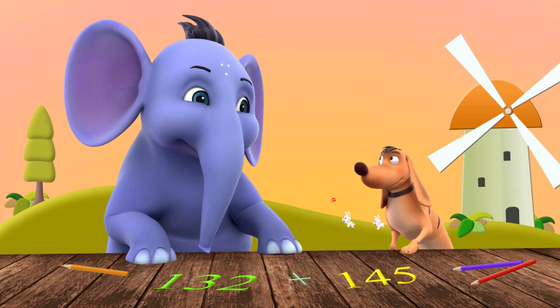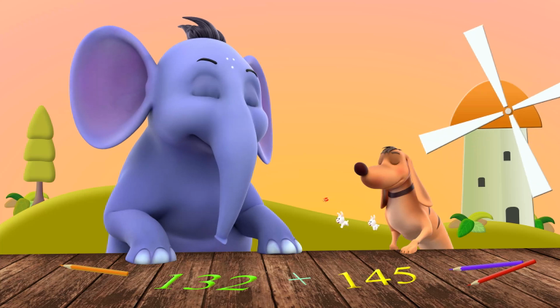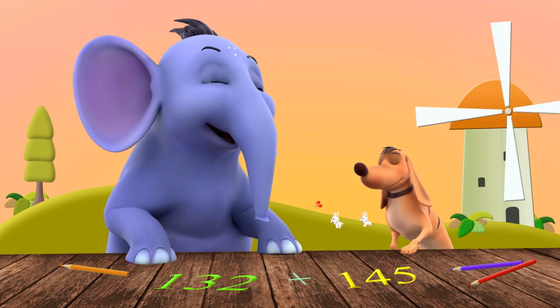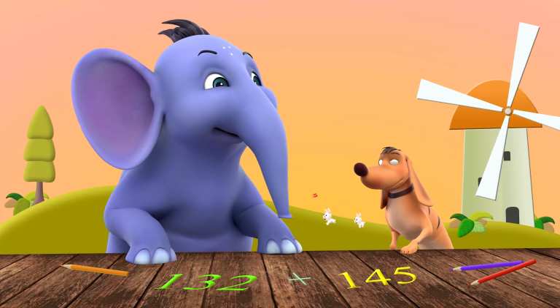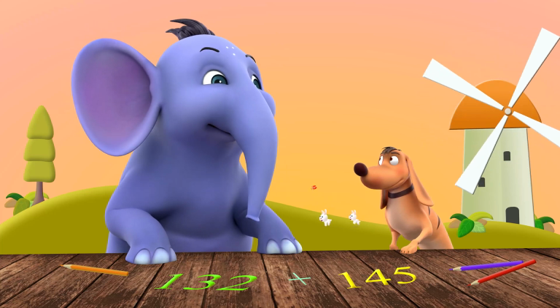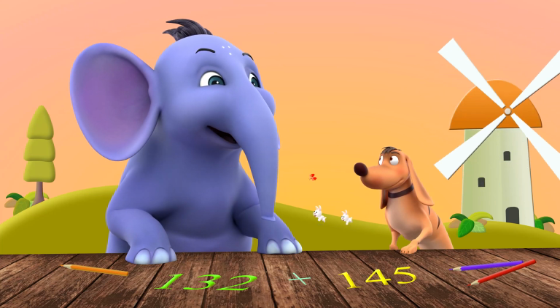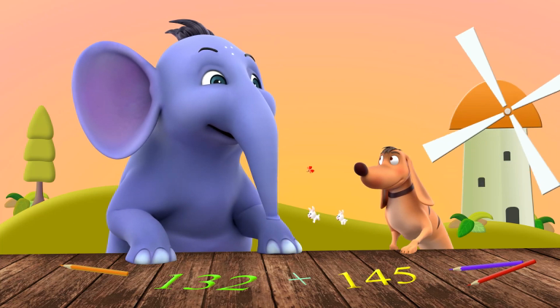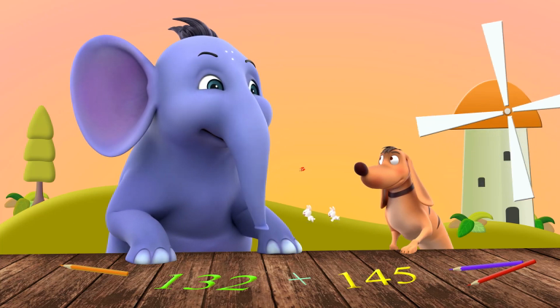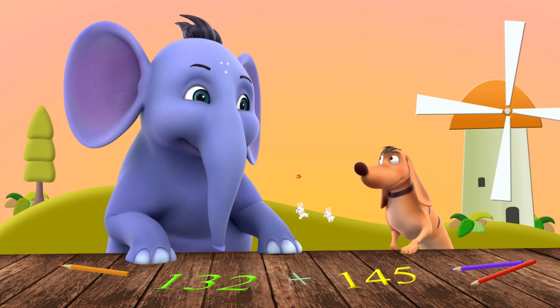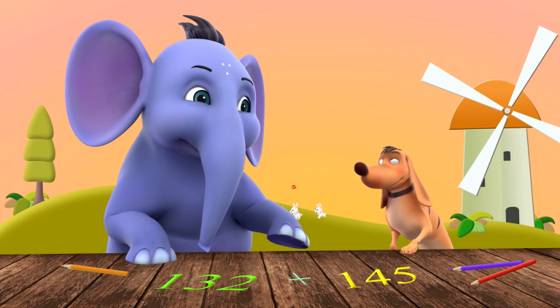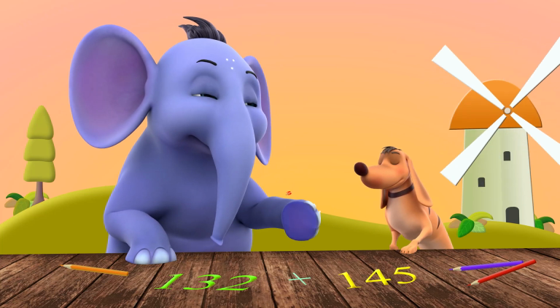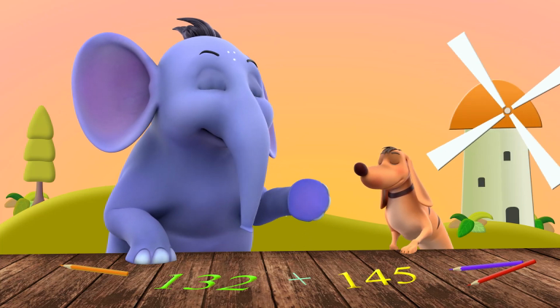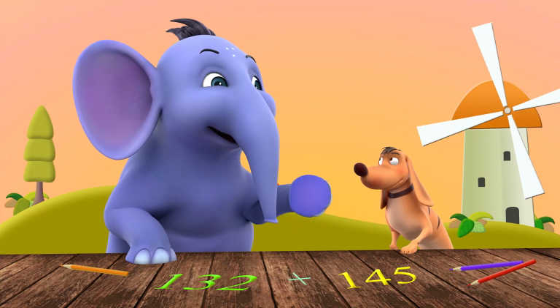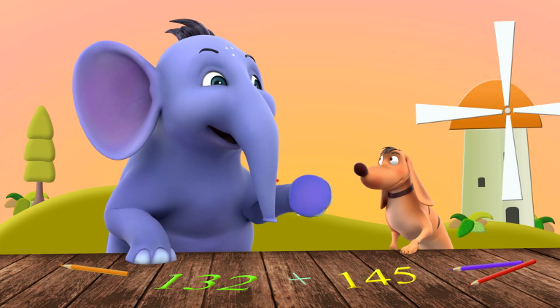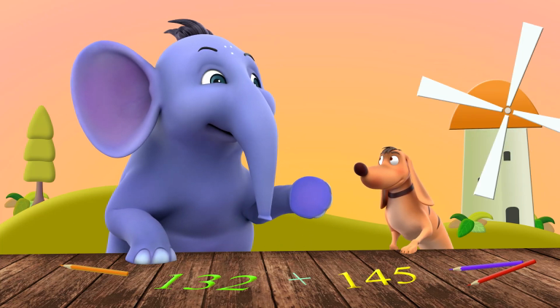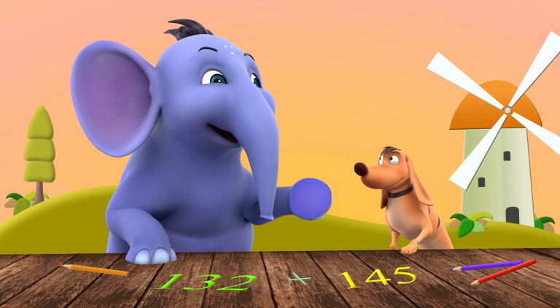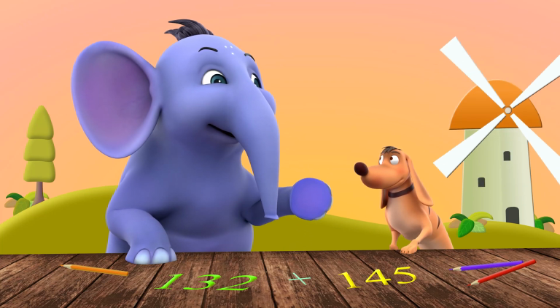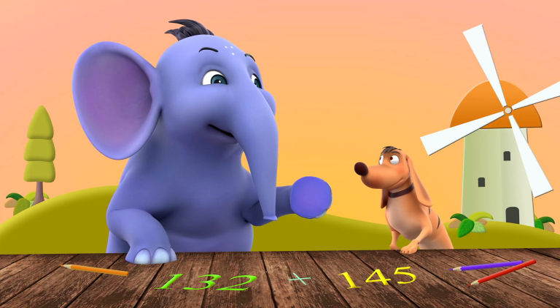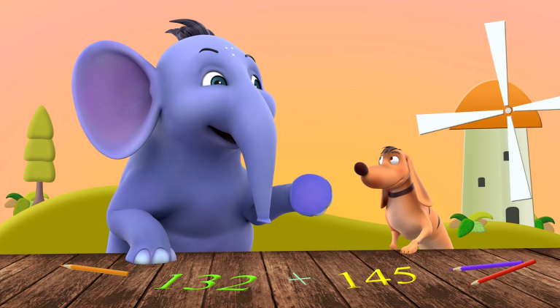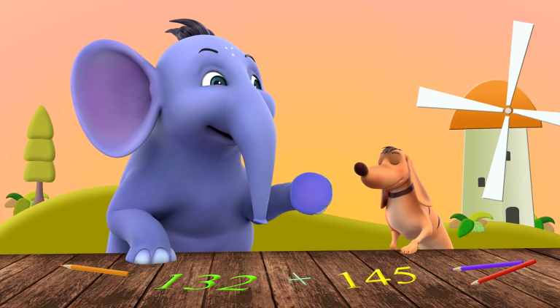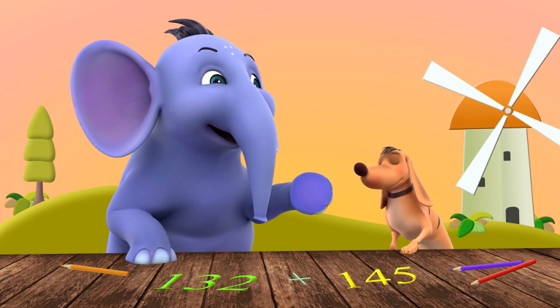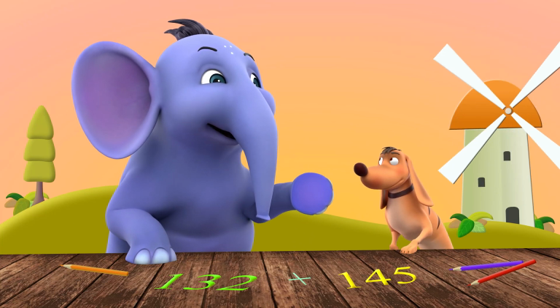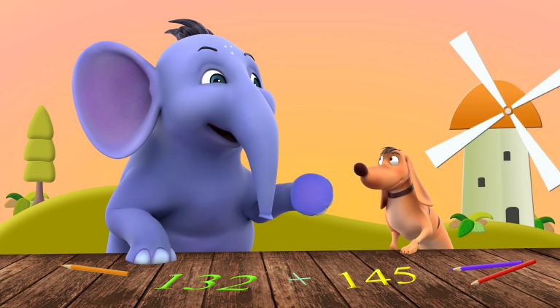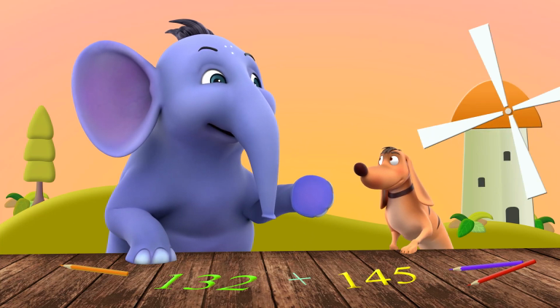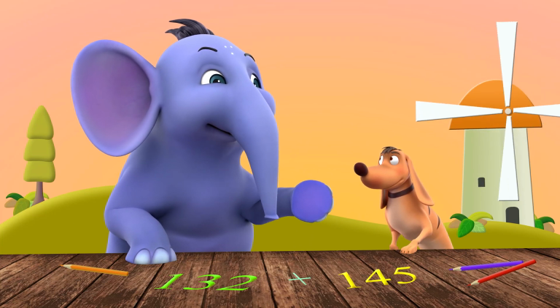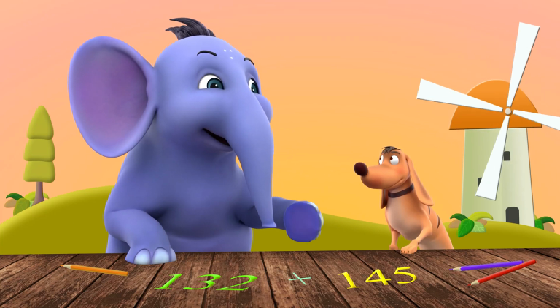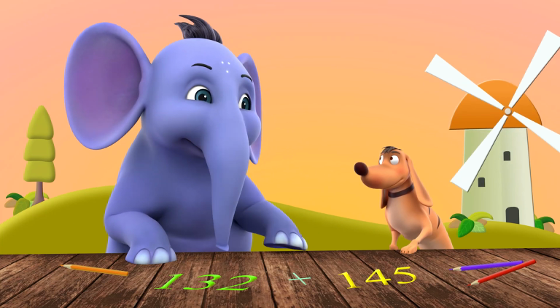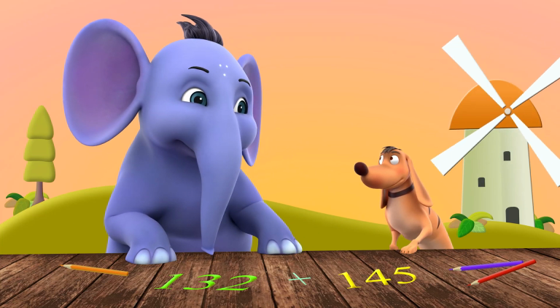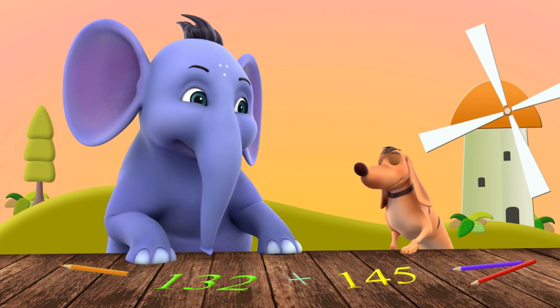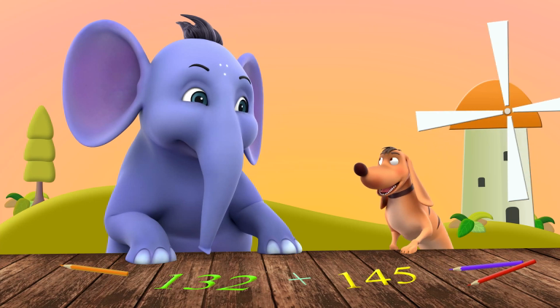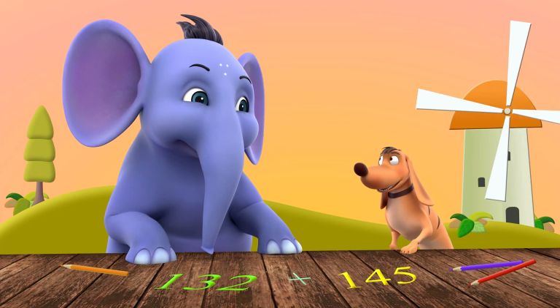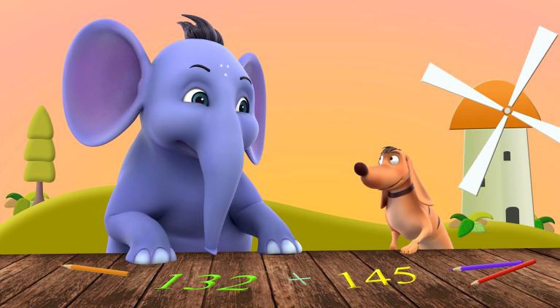Come on, Taggle. Let's do some addition problems with carryover. I'm ready.